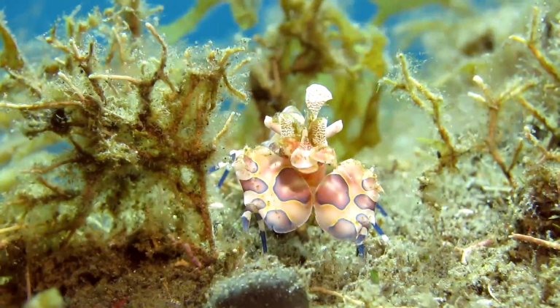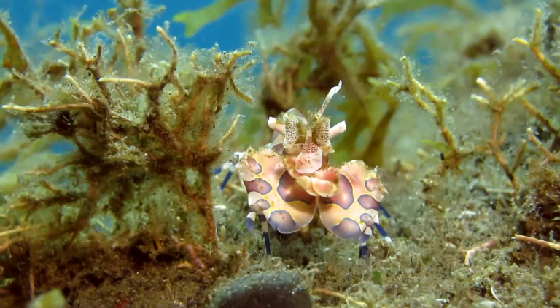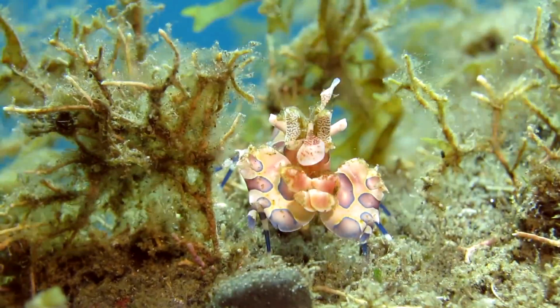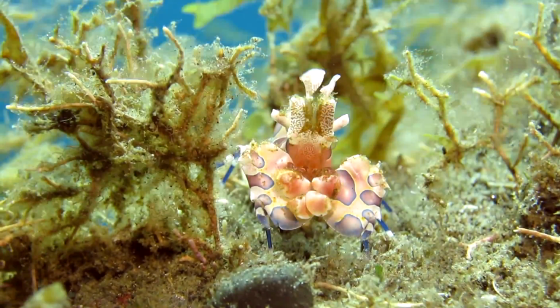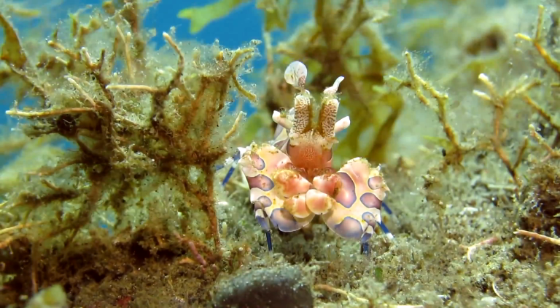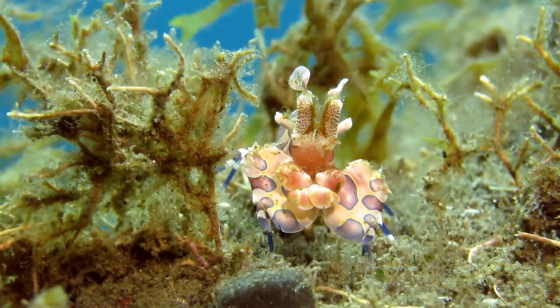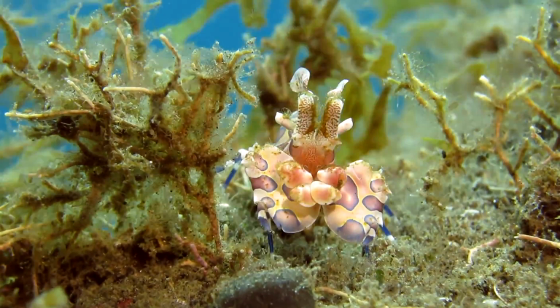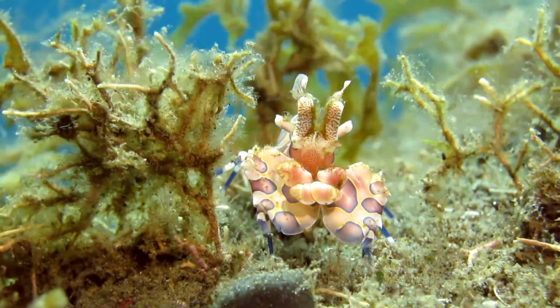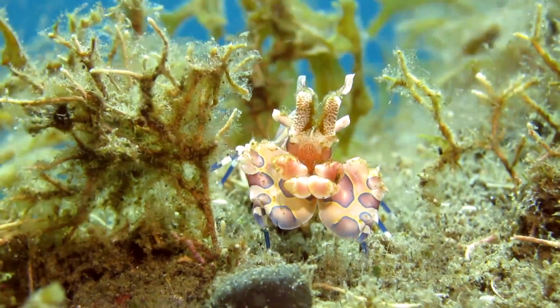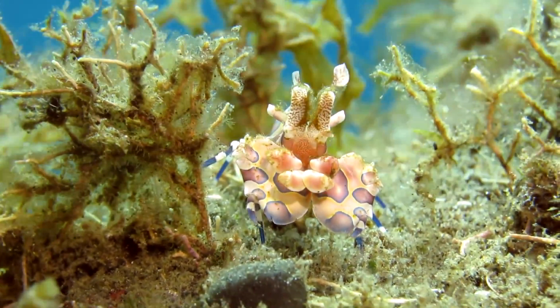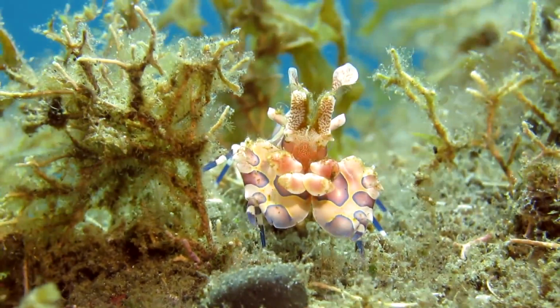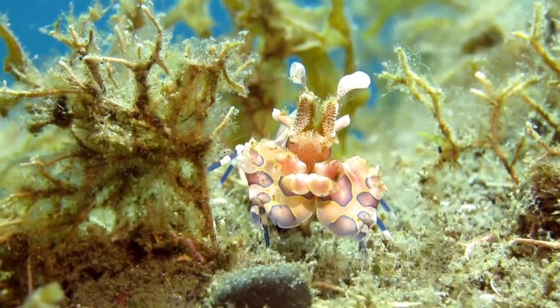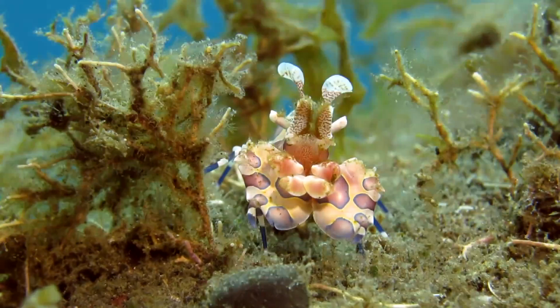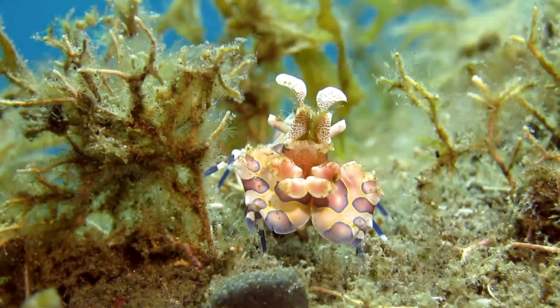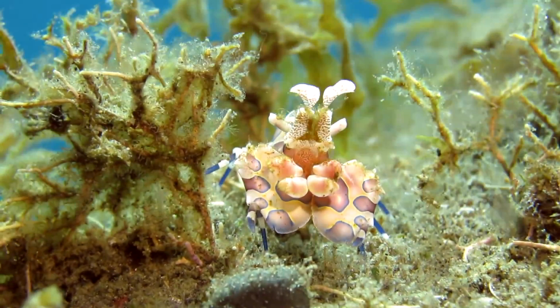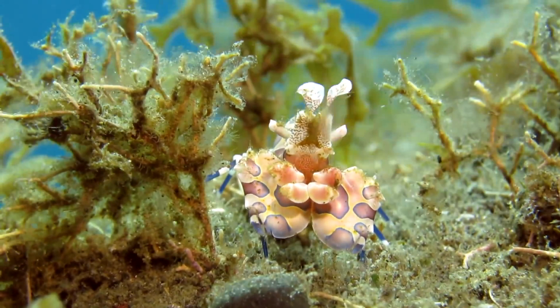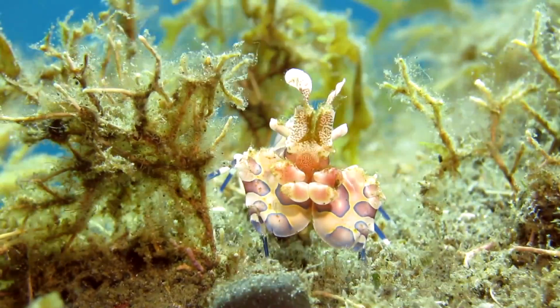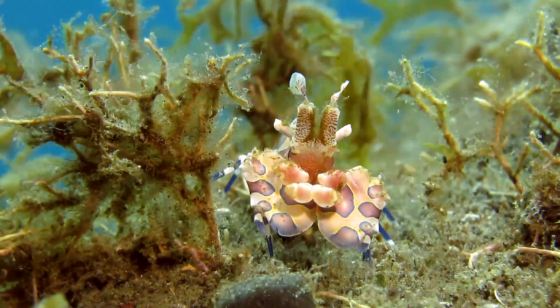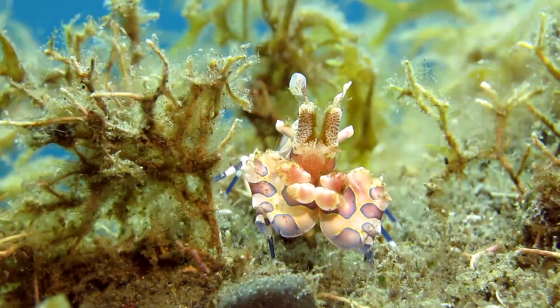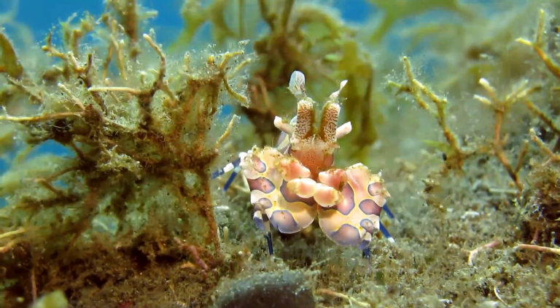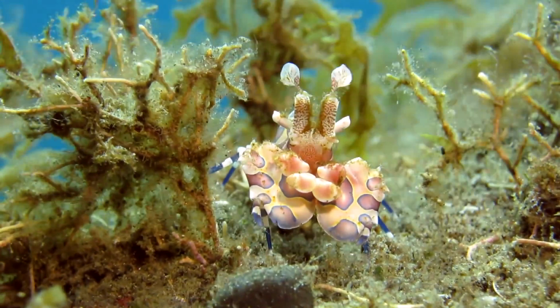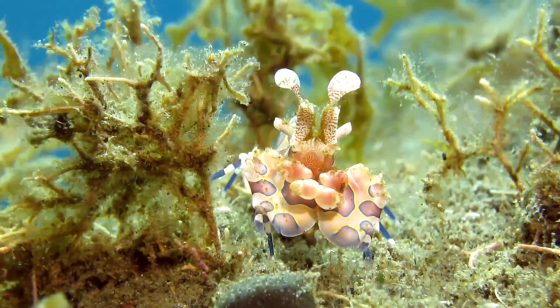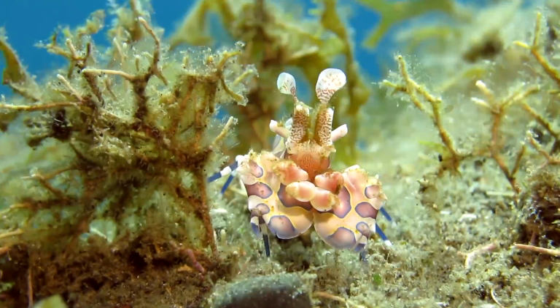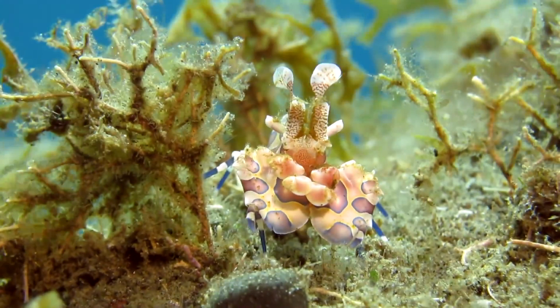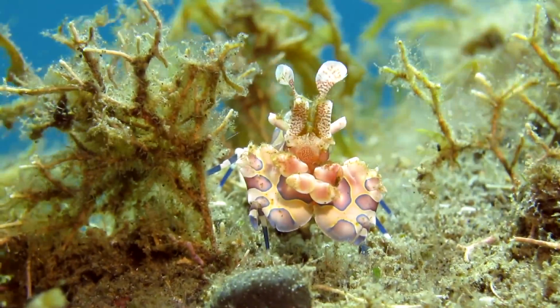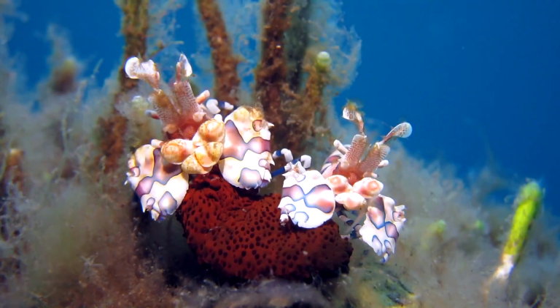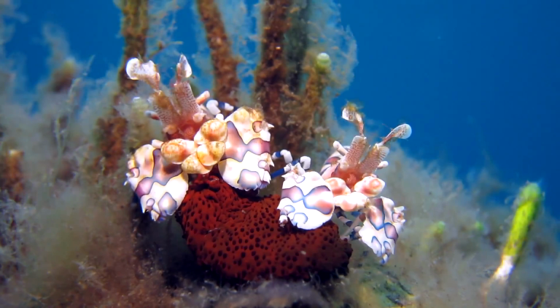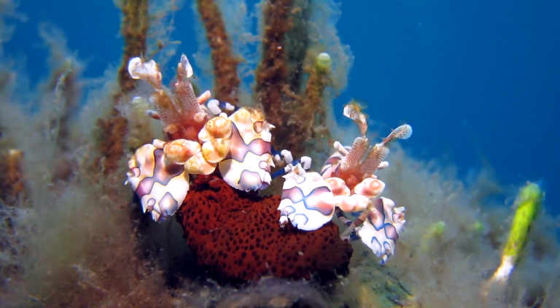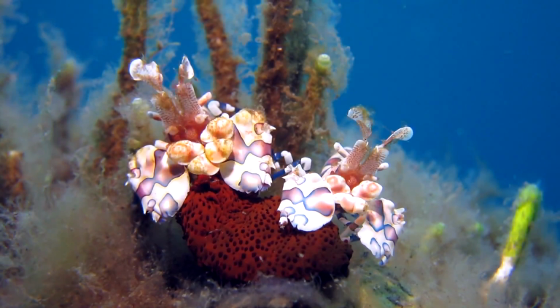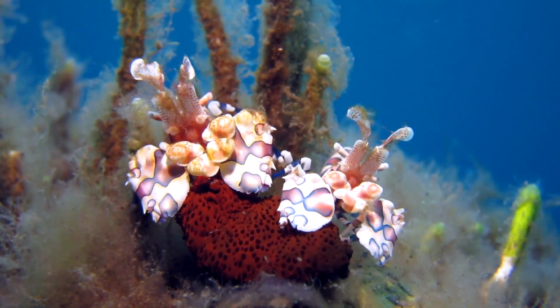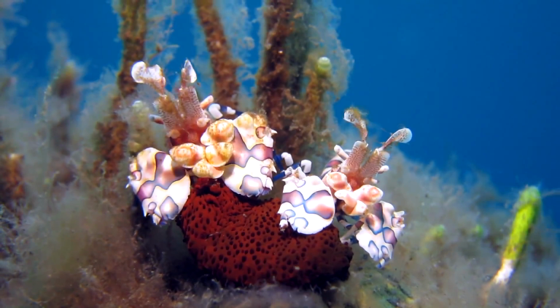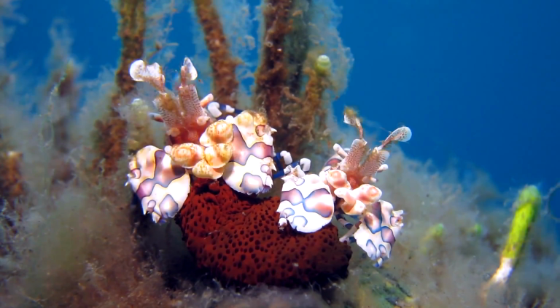Not all crustaceans have a host. The harlequin shrimp, for instance, lives between the rocks and predates on sea stars.